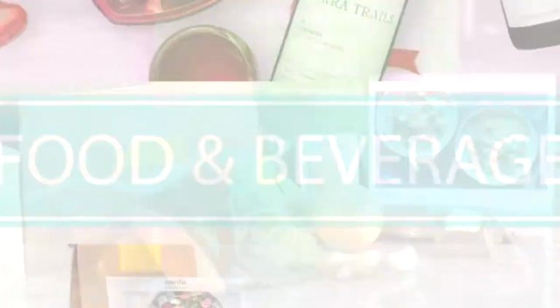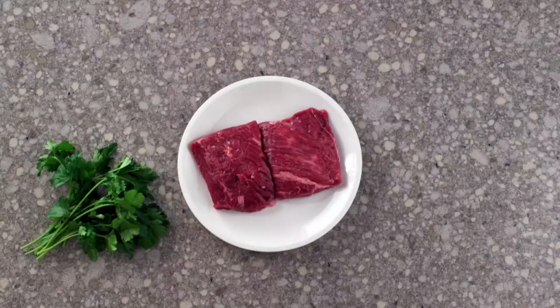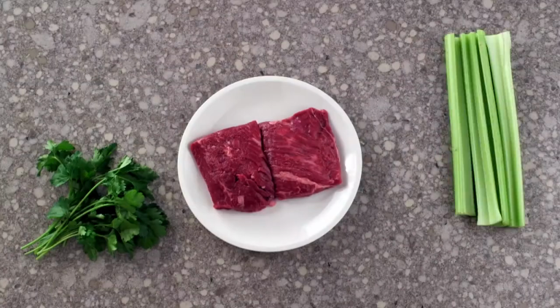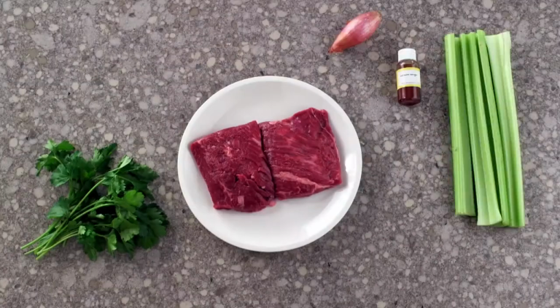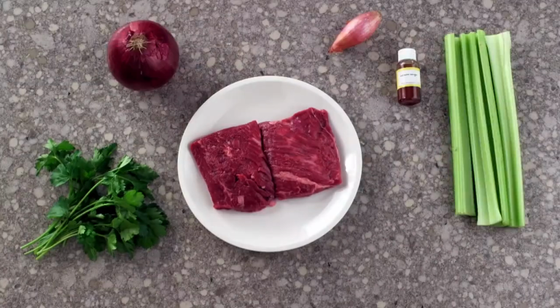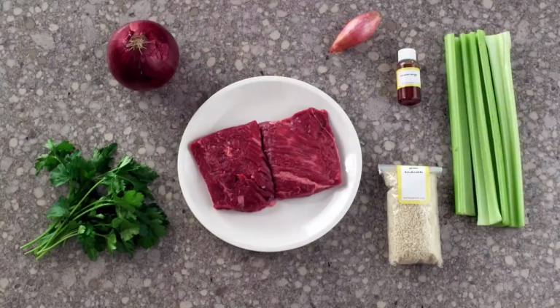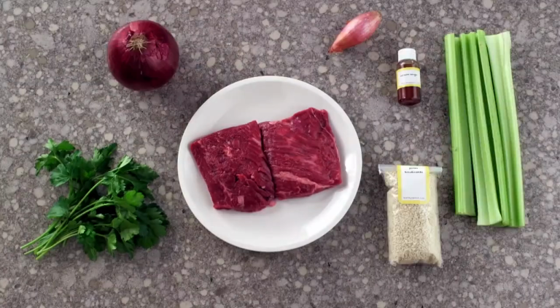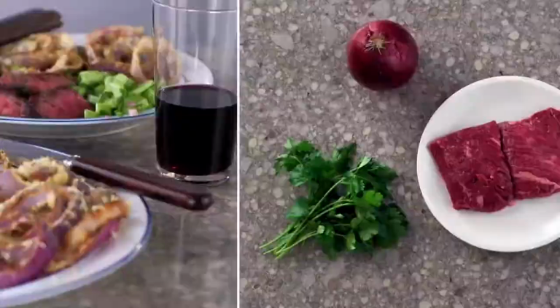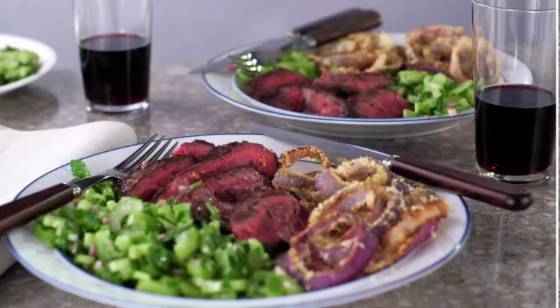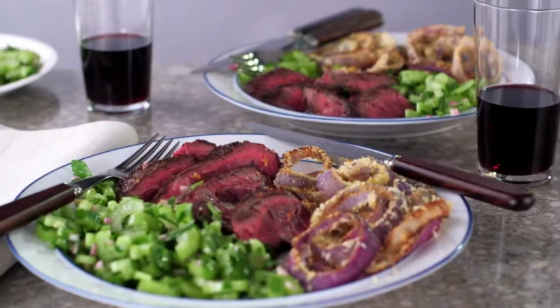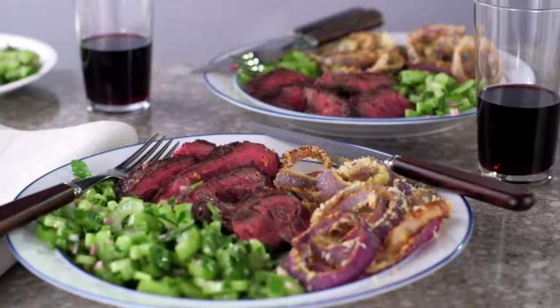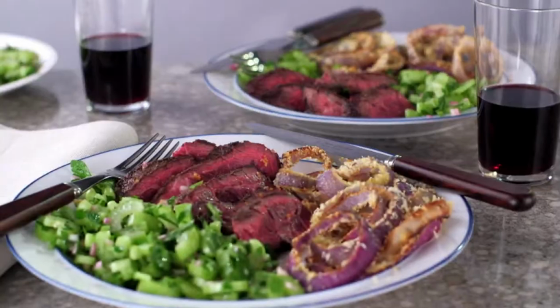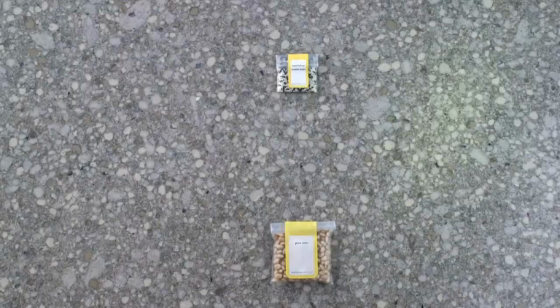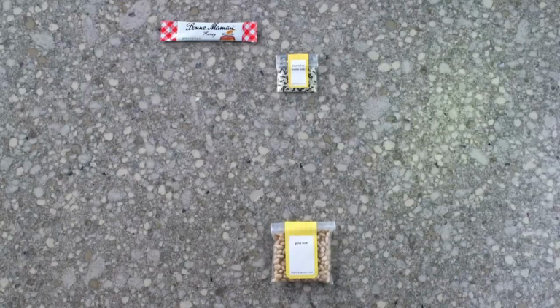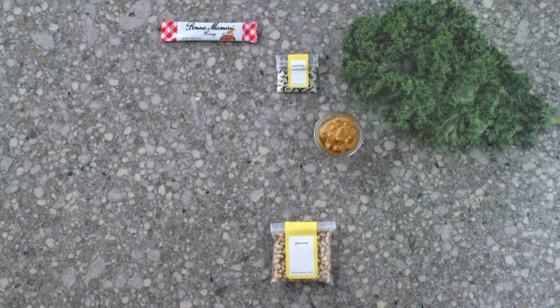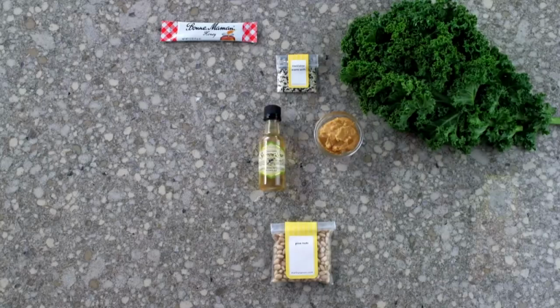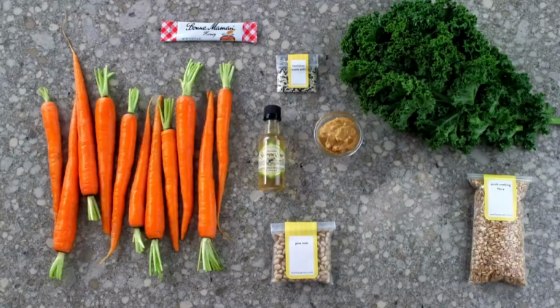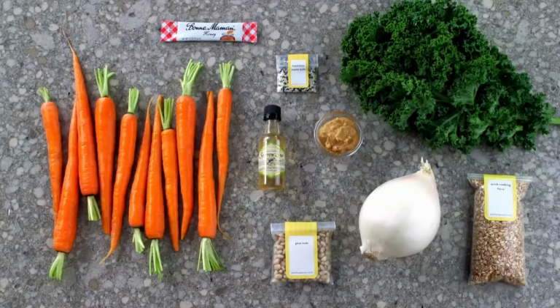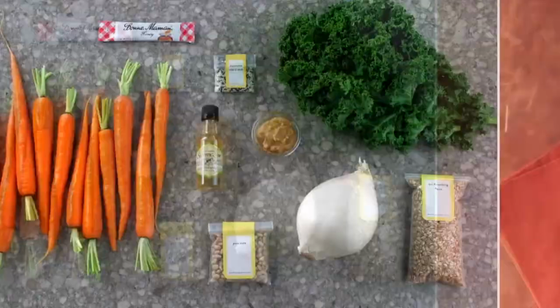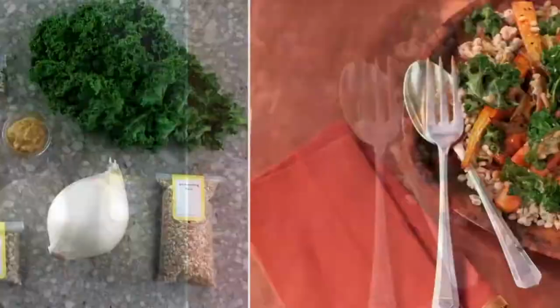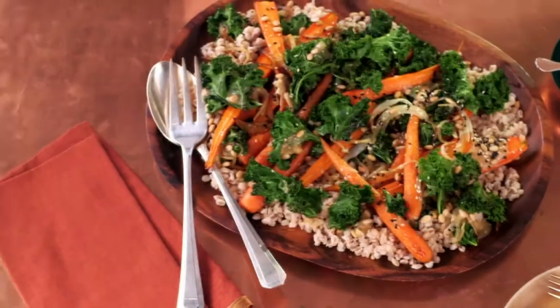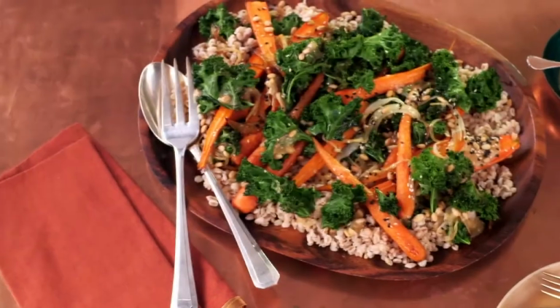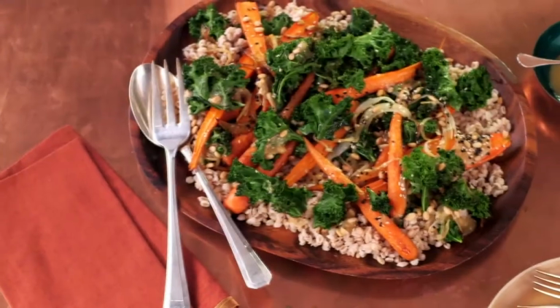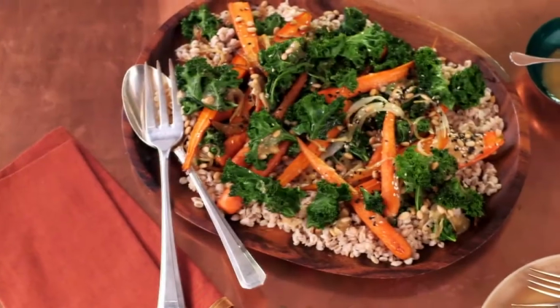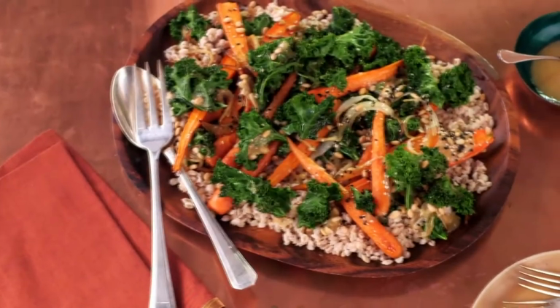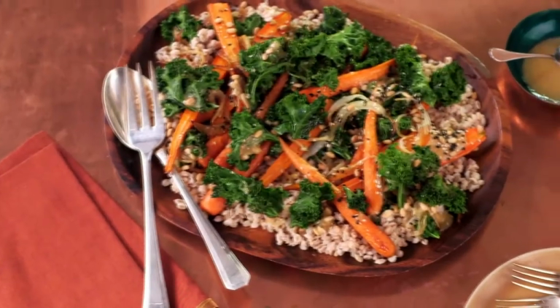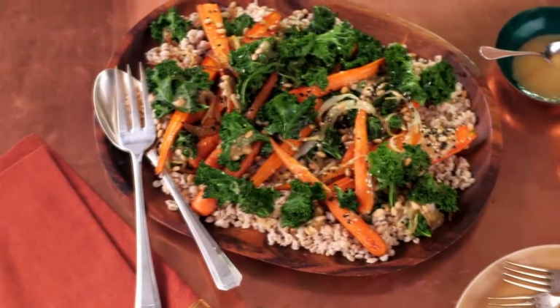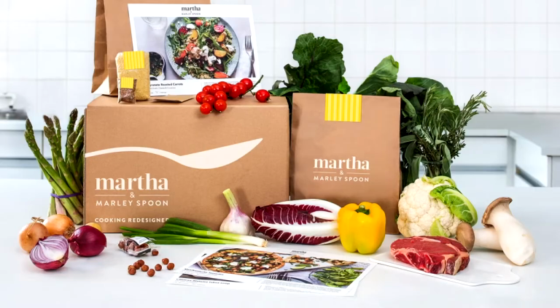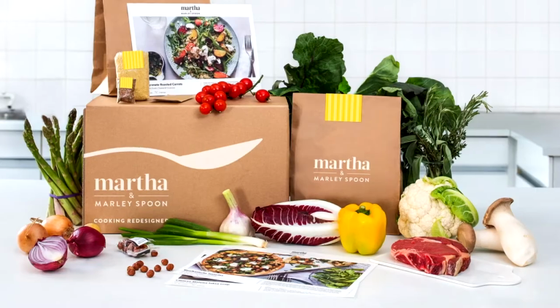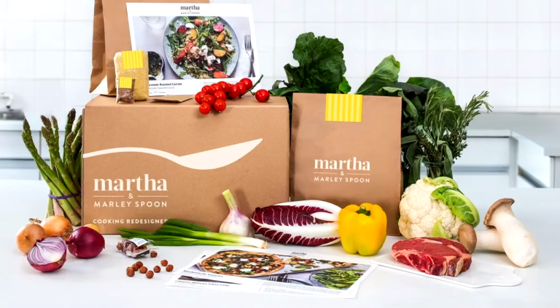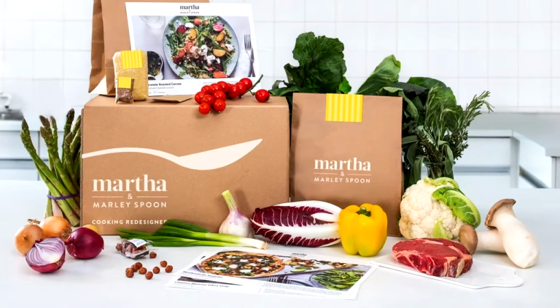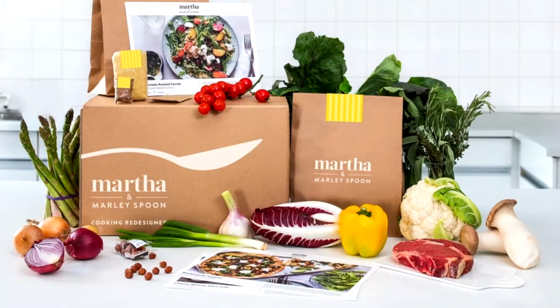Everything you need for a seasonal, fresh, delicious meal is right in this box.